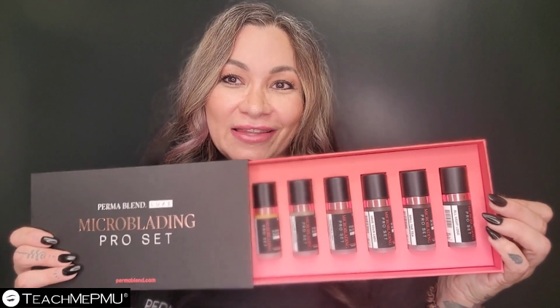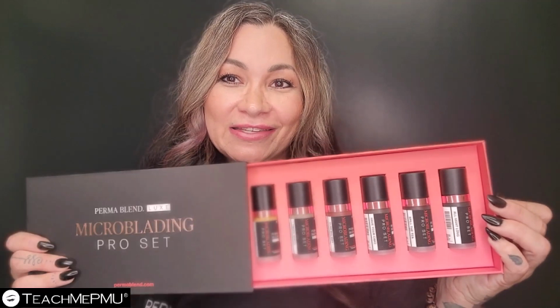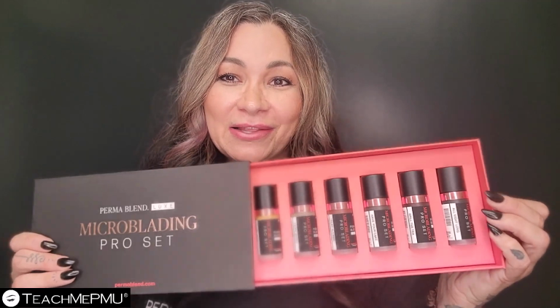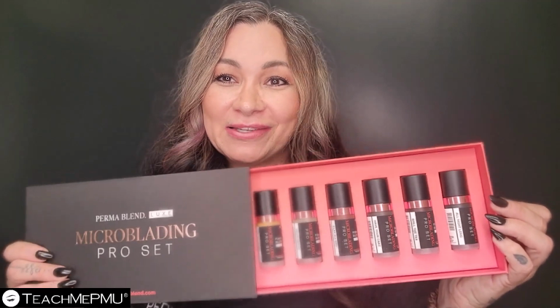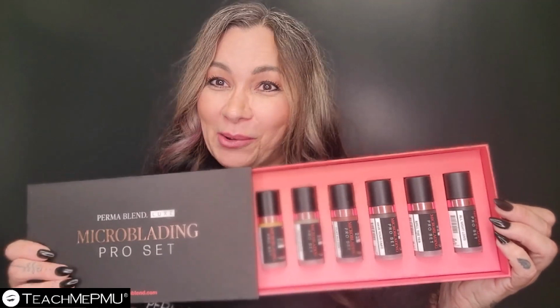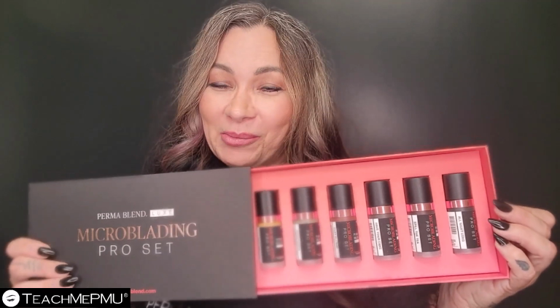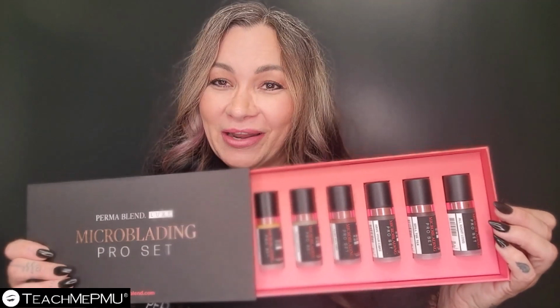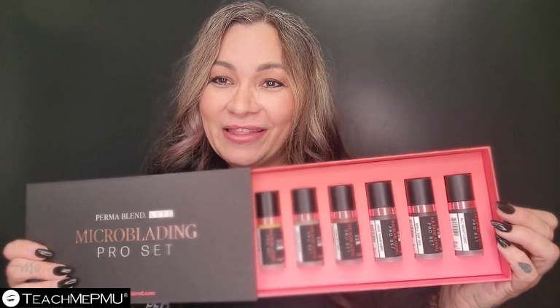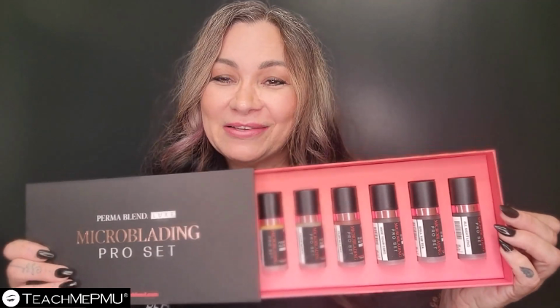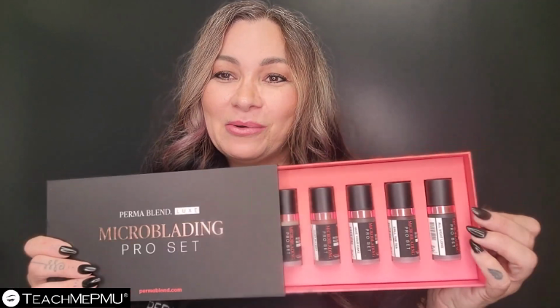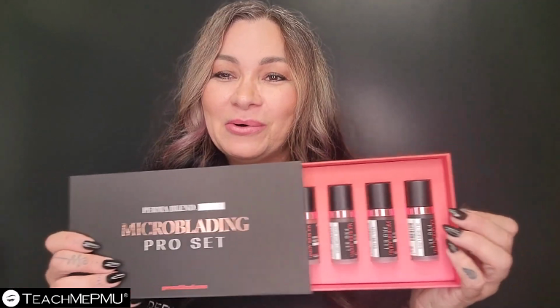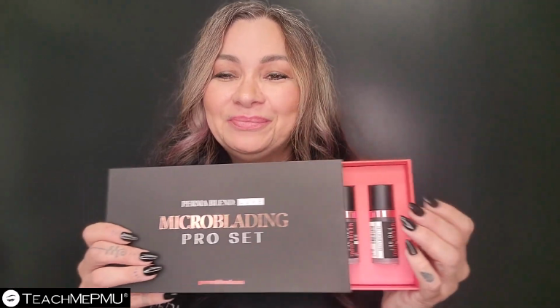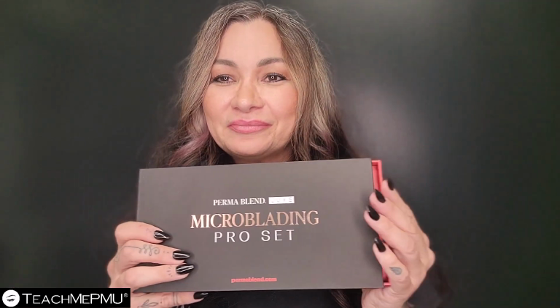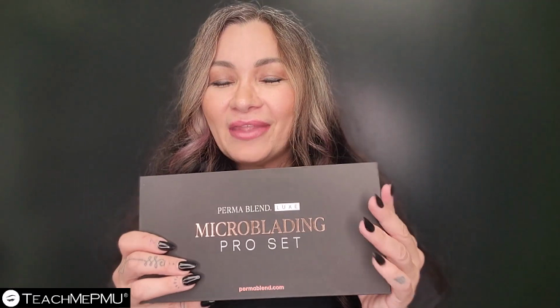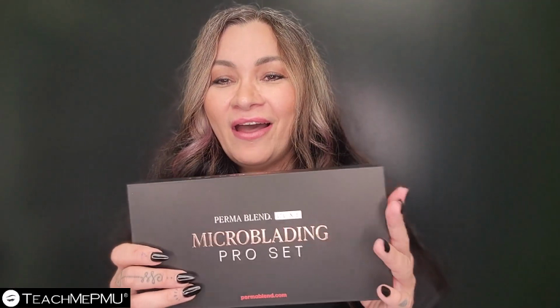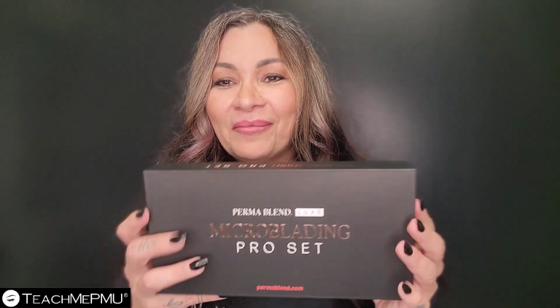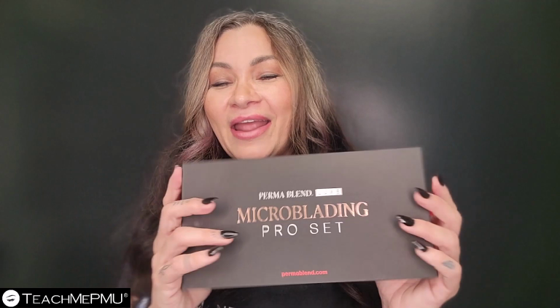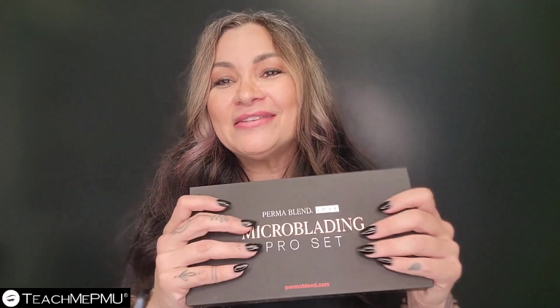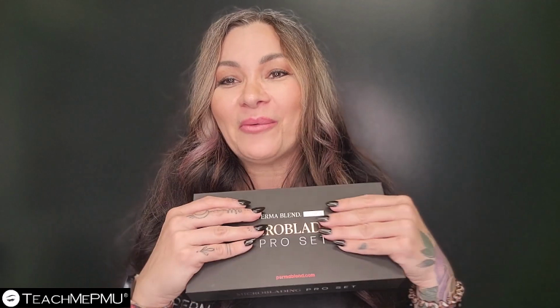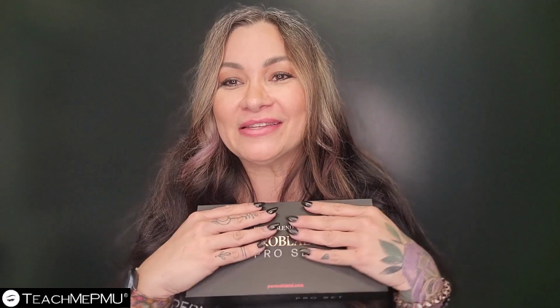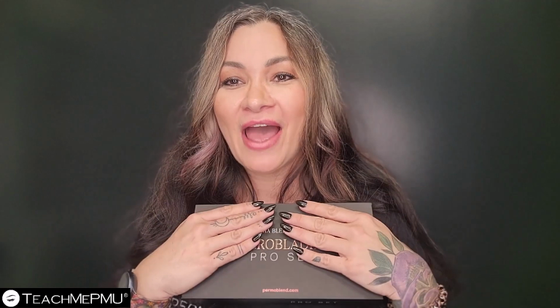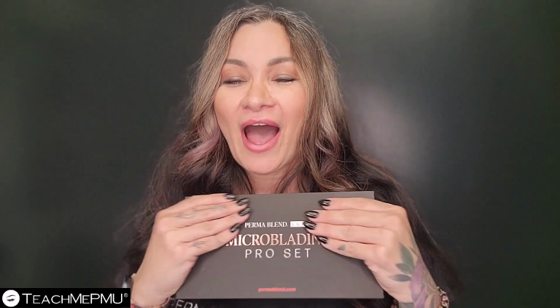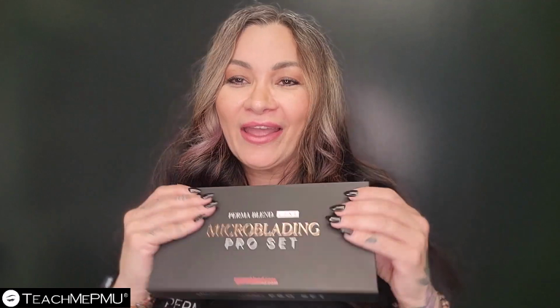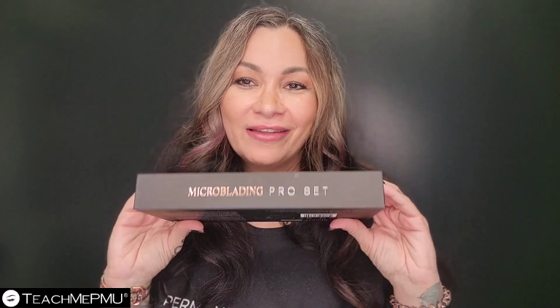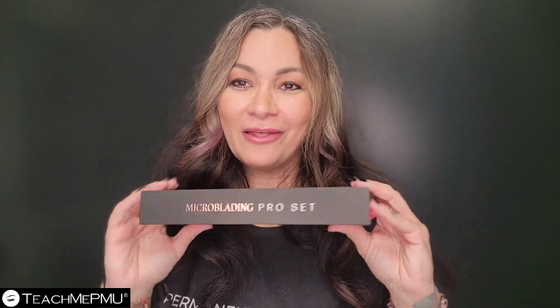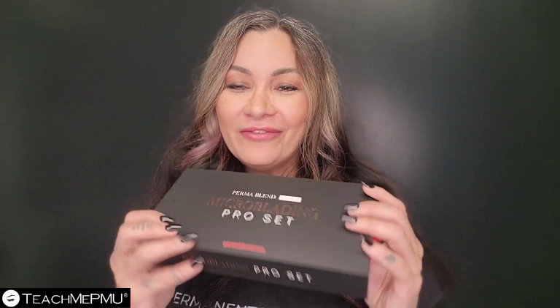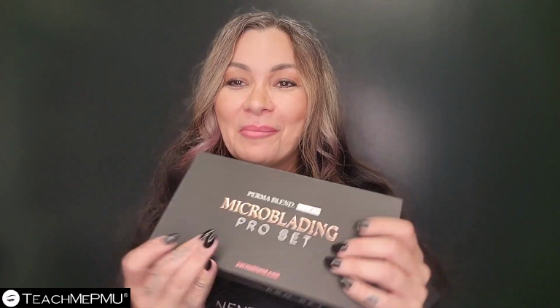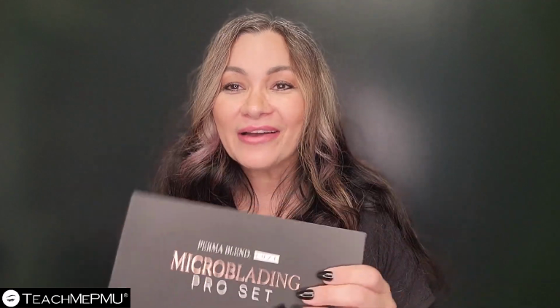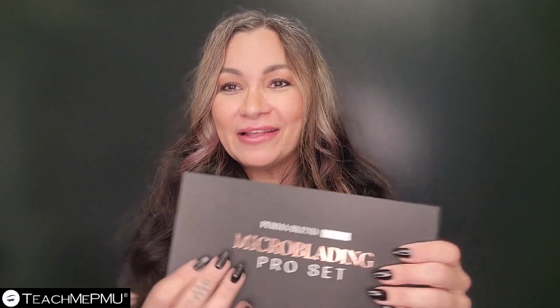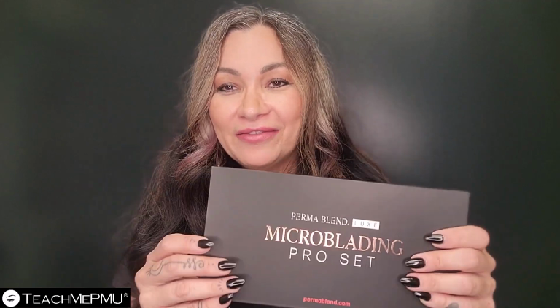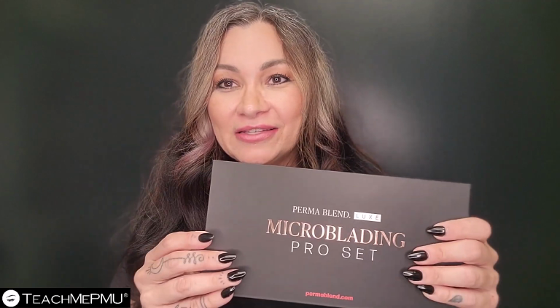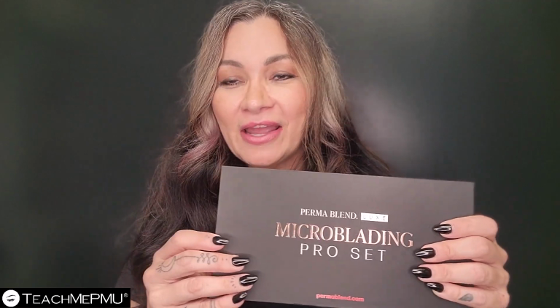These look so pretty. And as always, I love the box, I love the design.